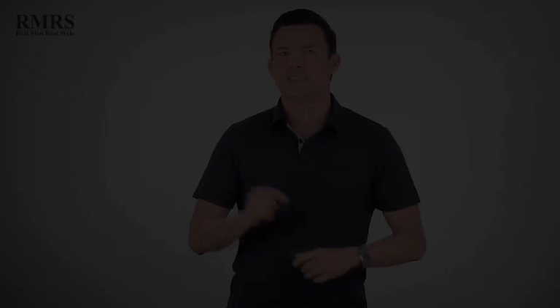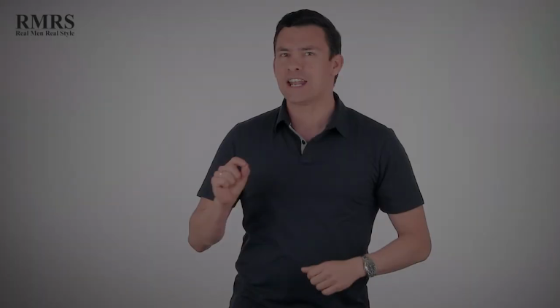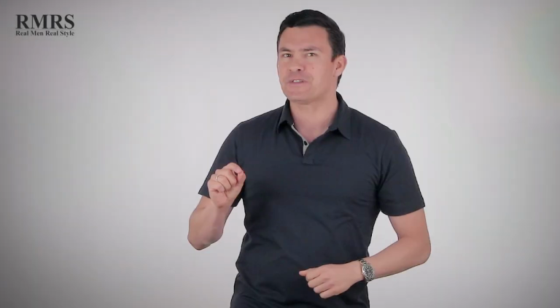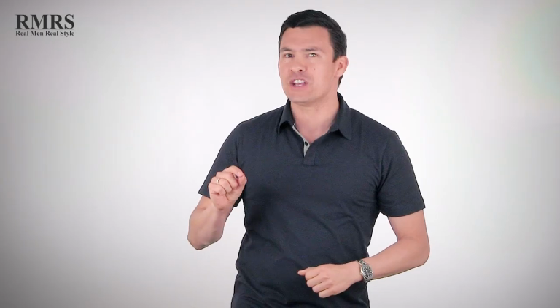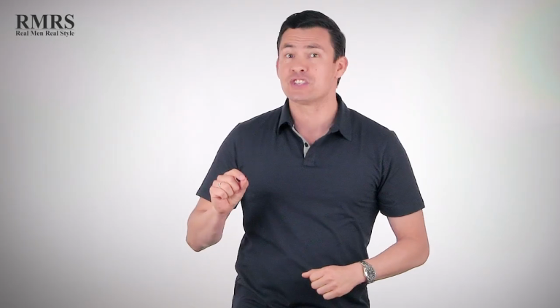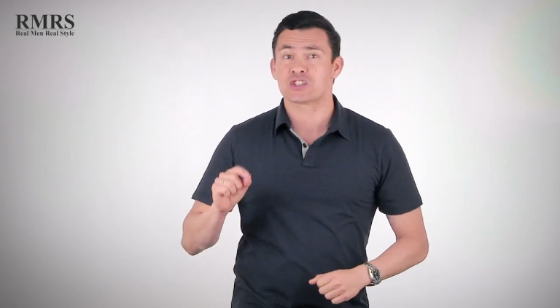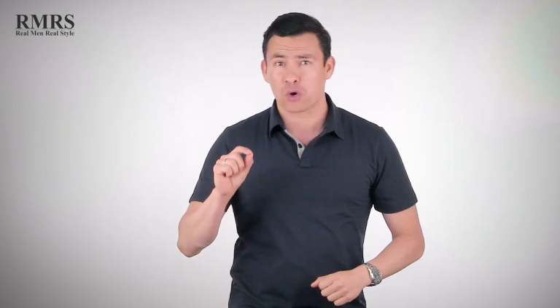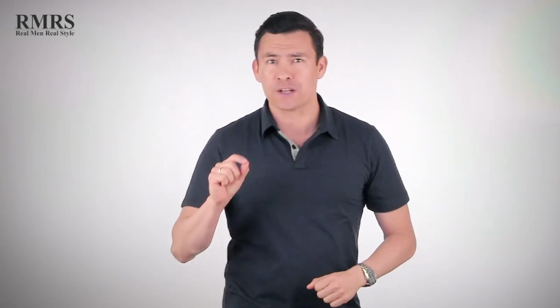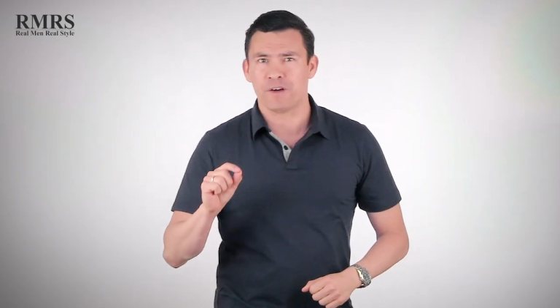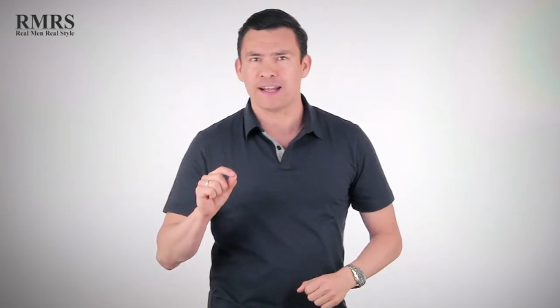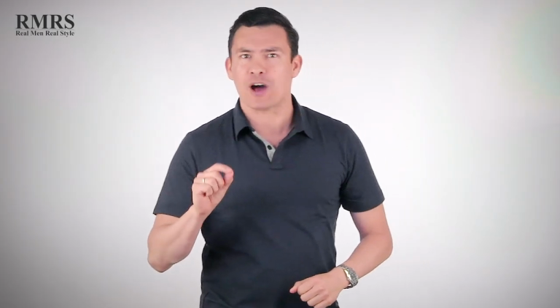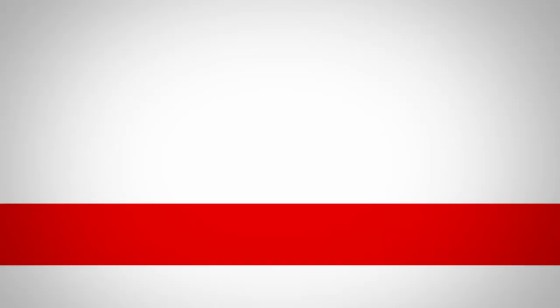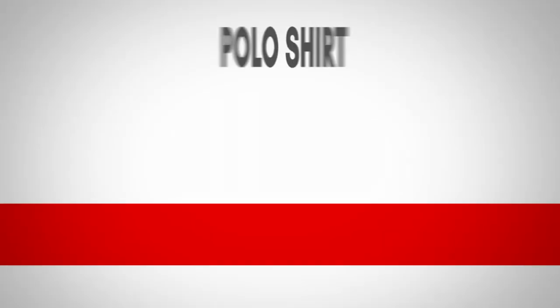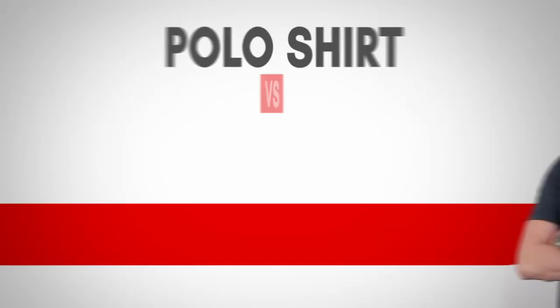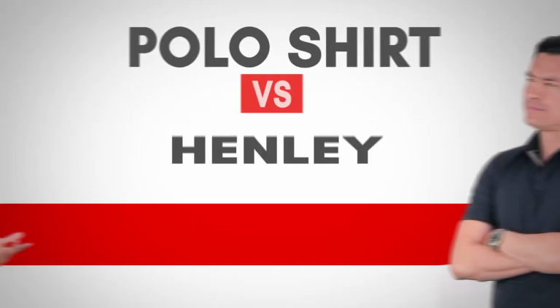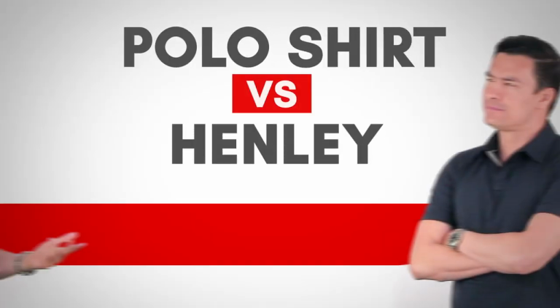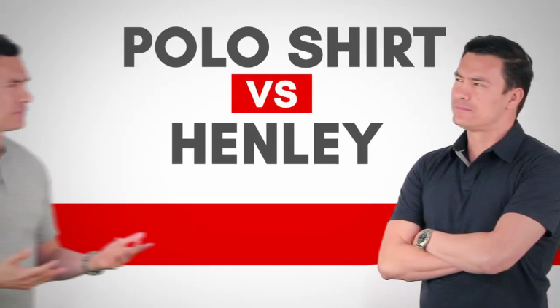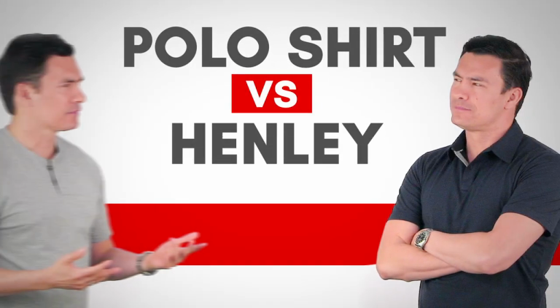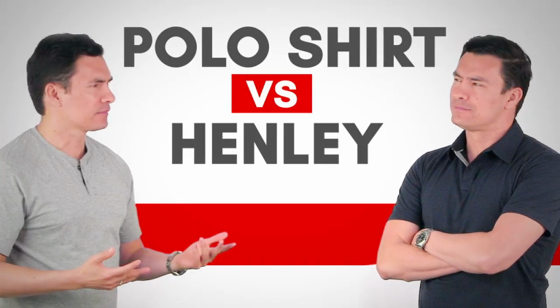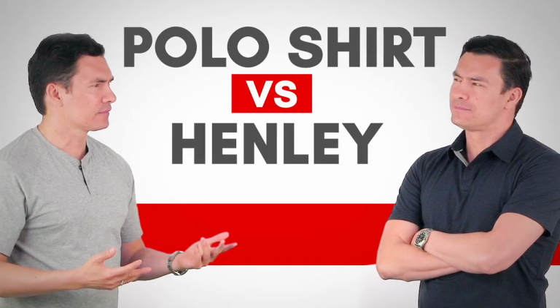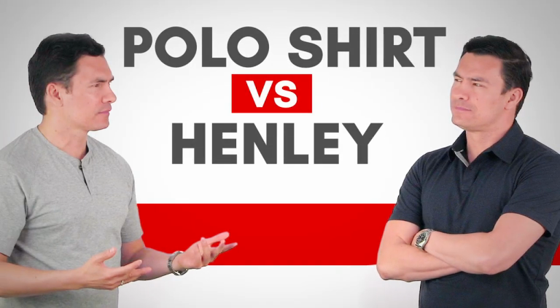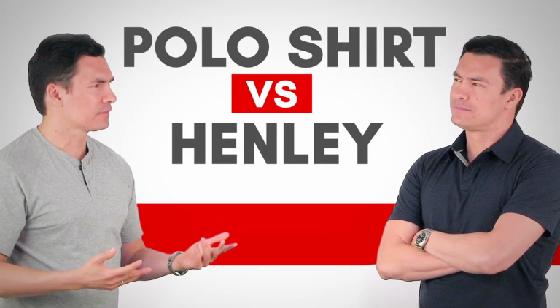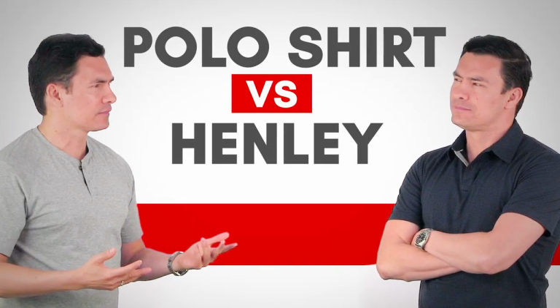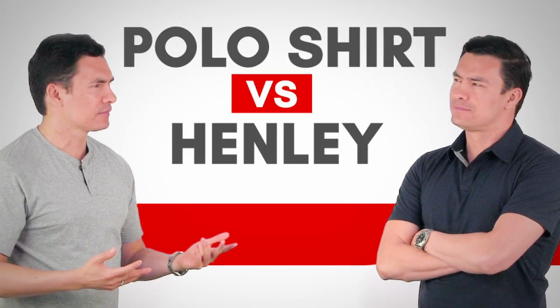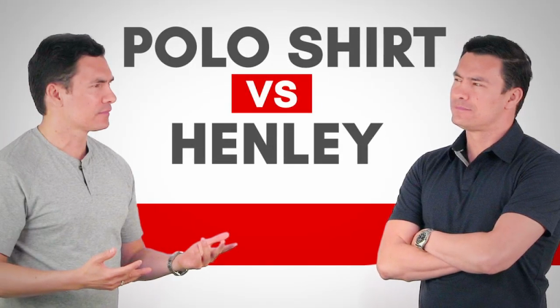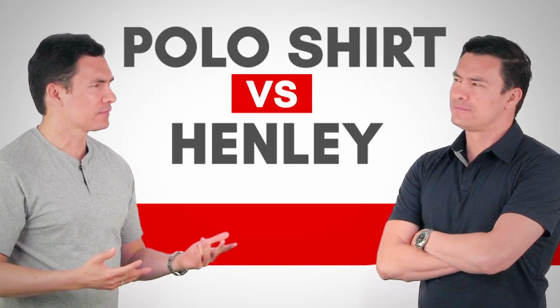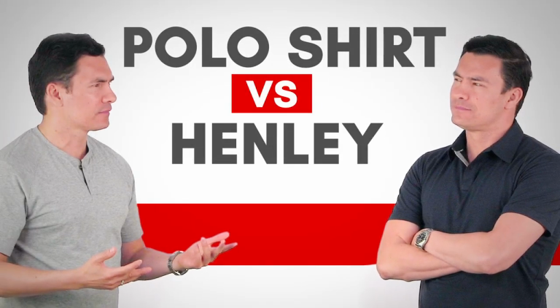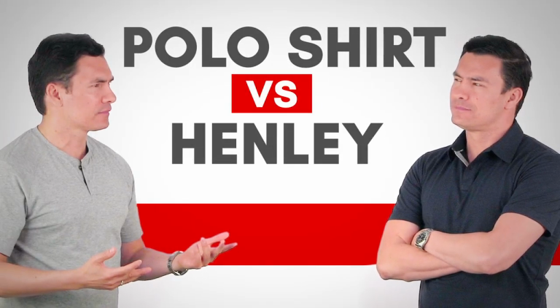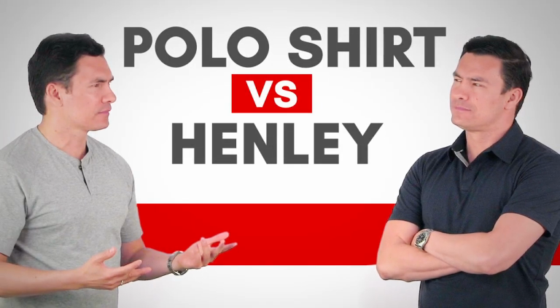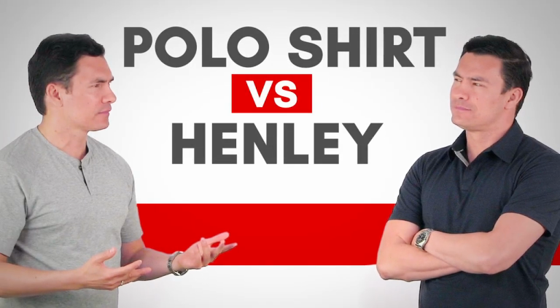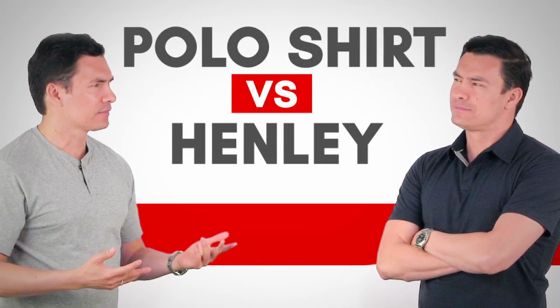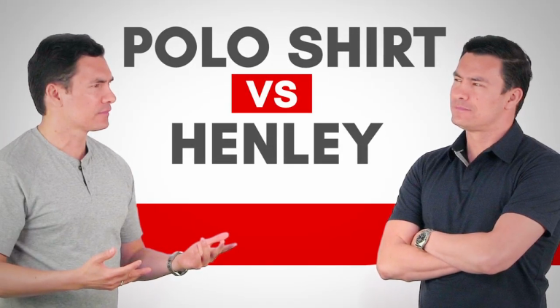In today's video, we're going to find out which shirt is better: the polo or the Henley.